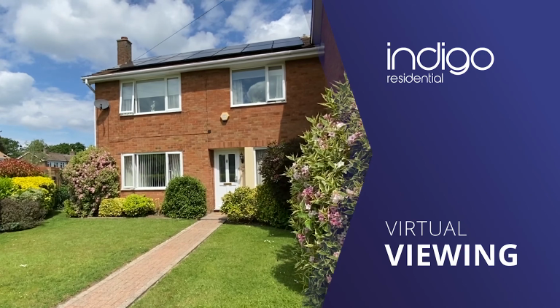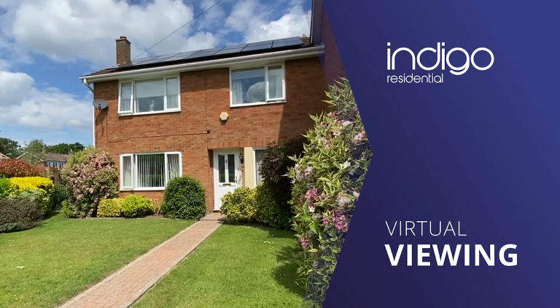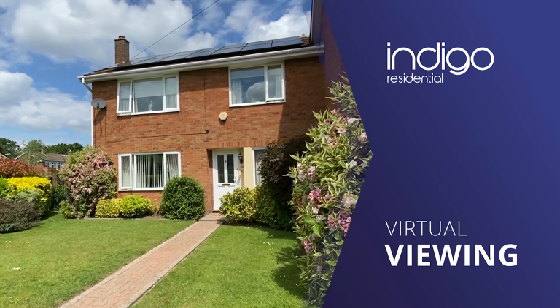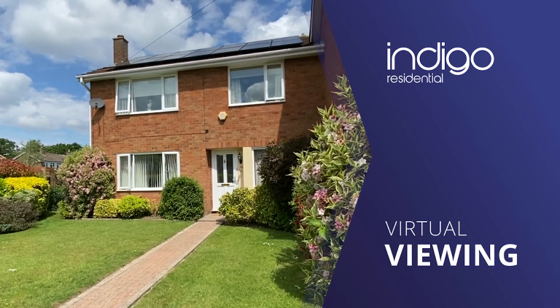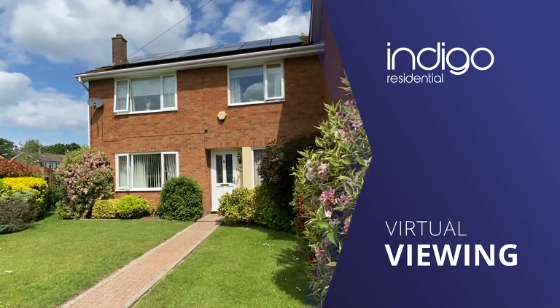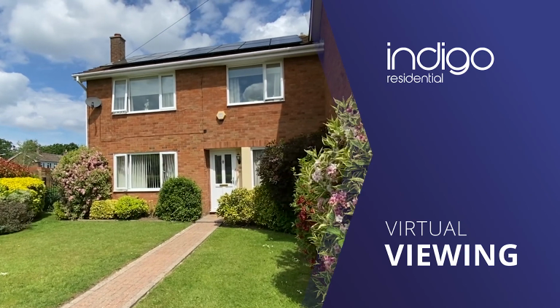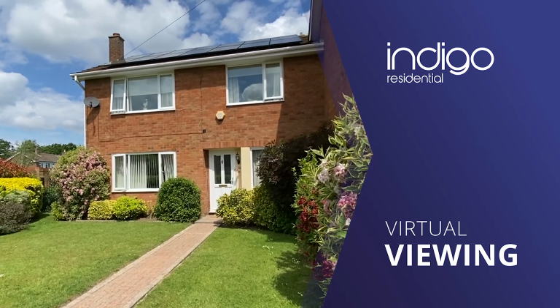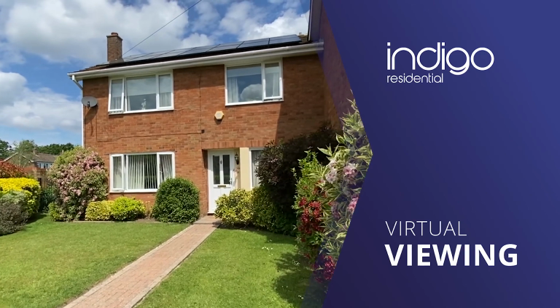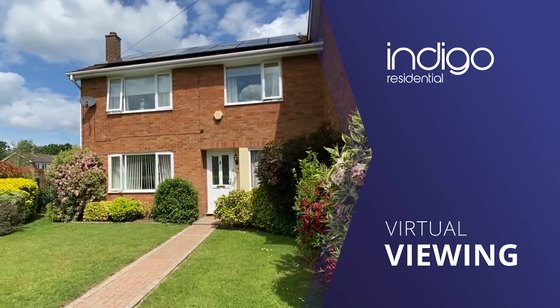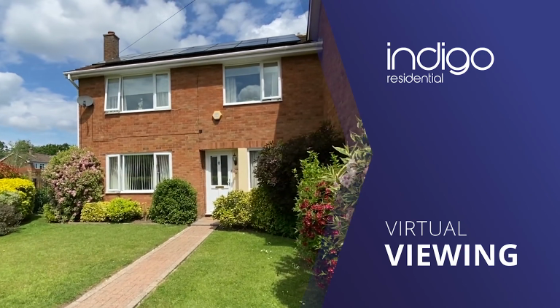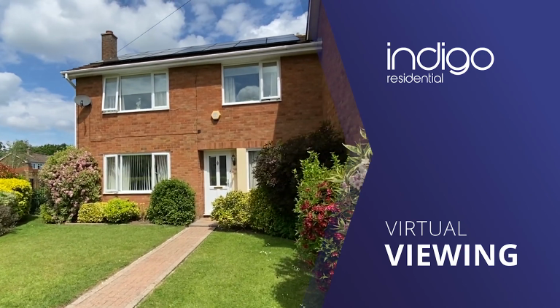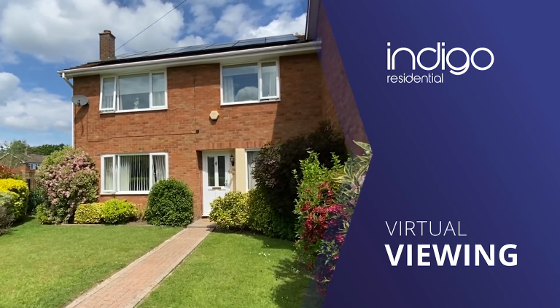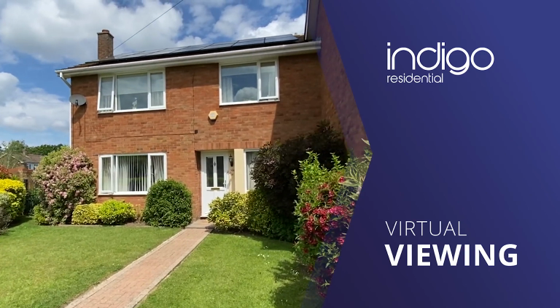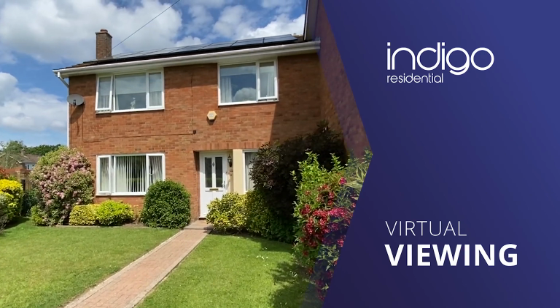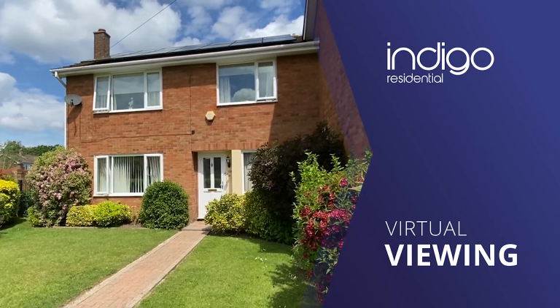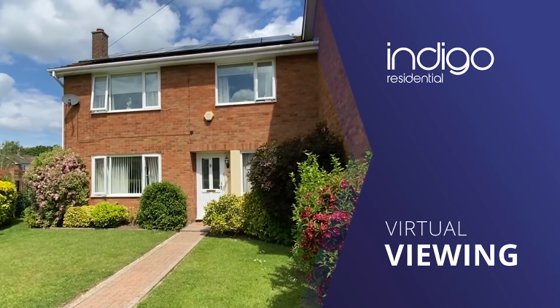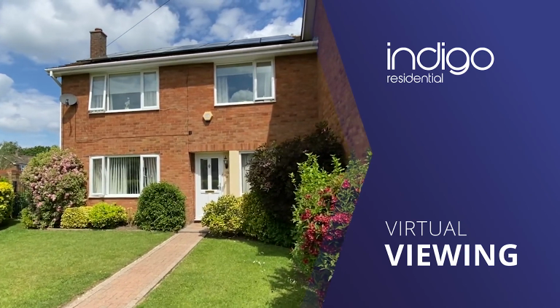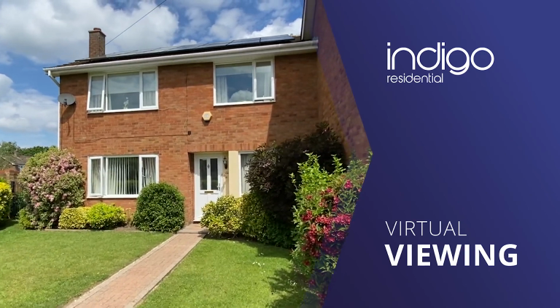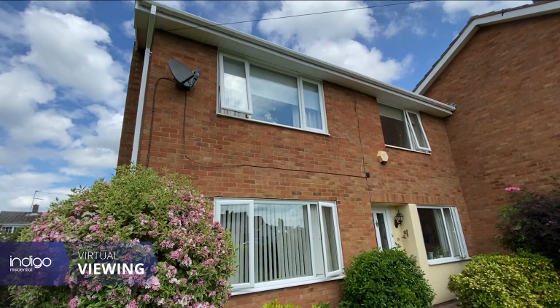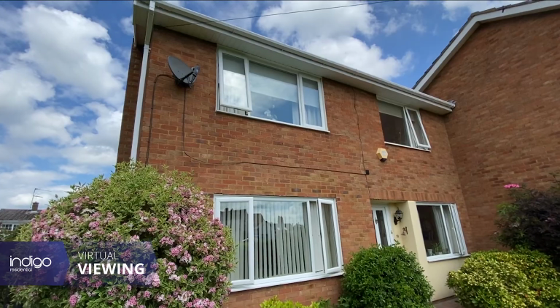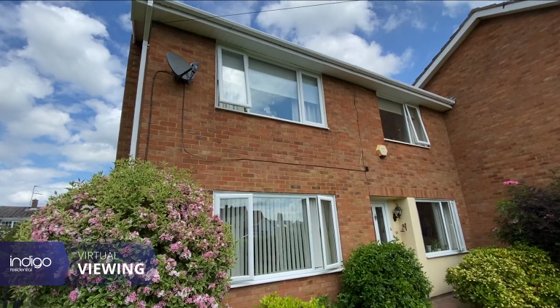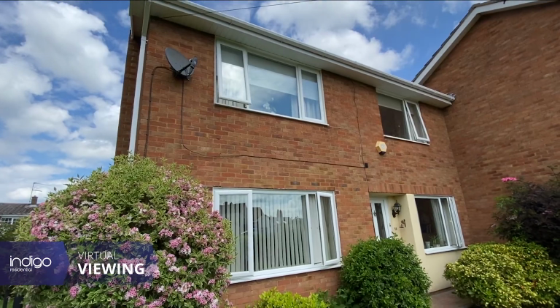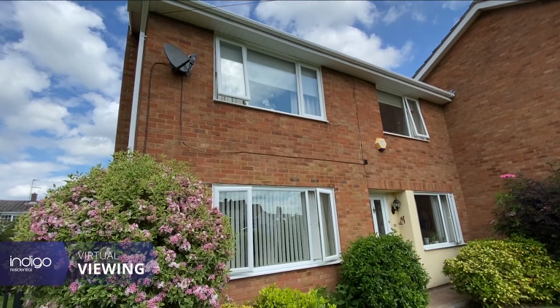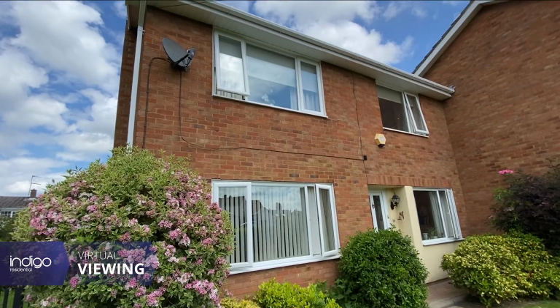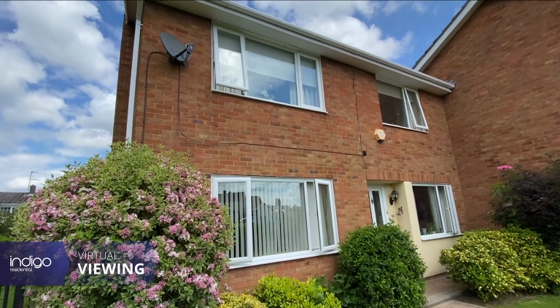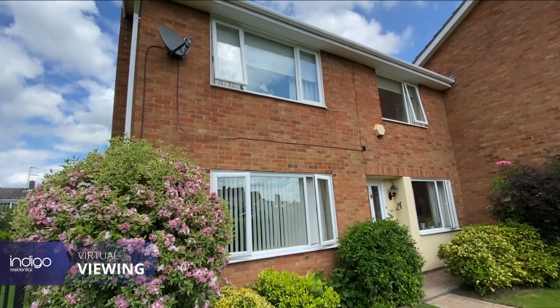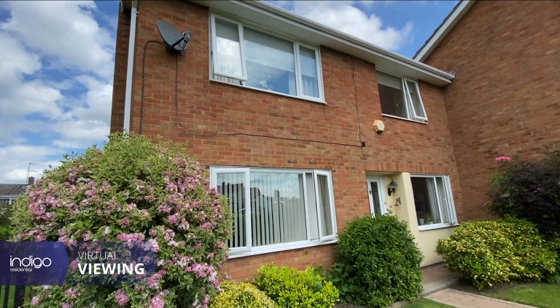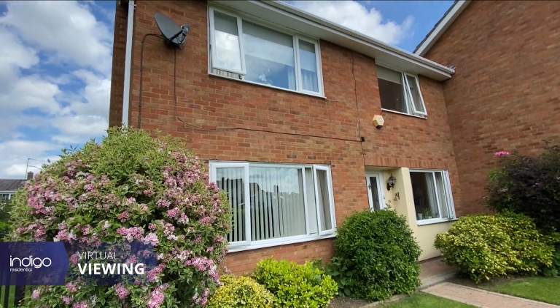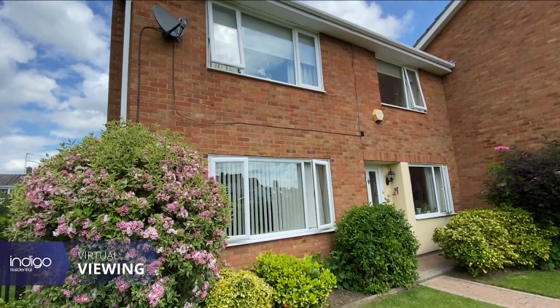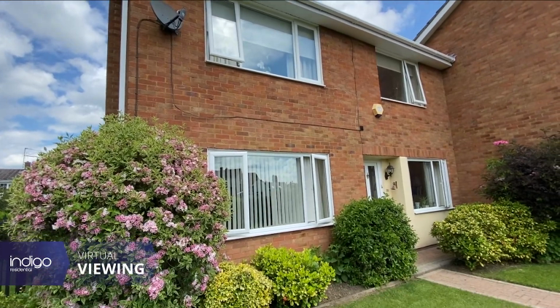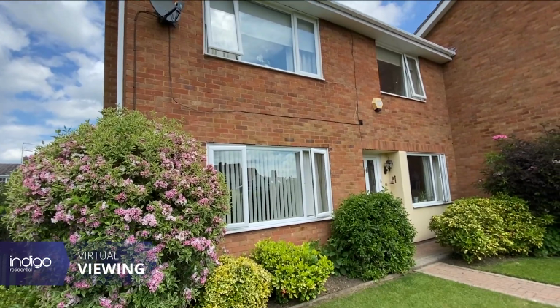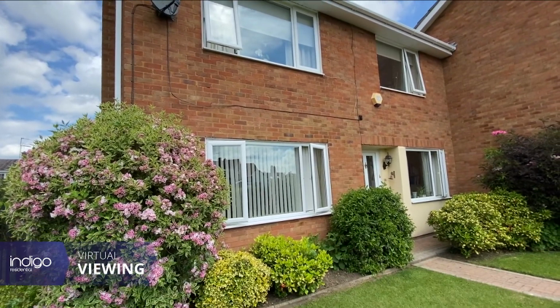Indigo Residential are extremely proud to announce to the market this popular 4 bedroom family home.